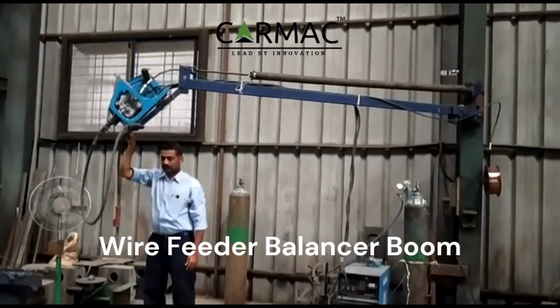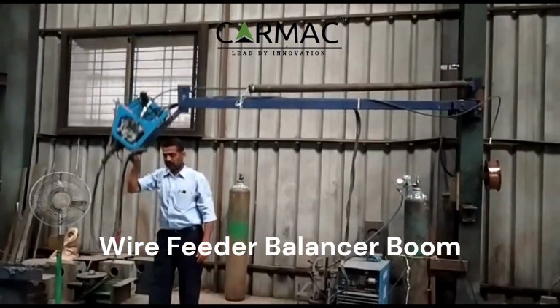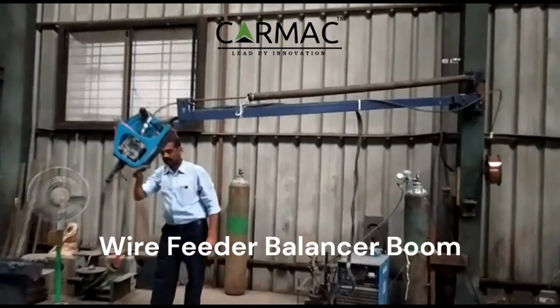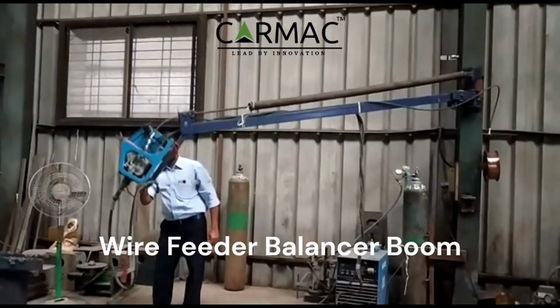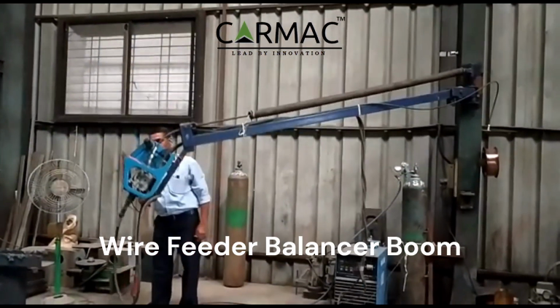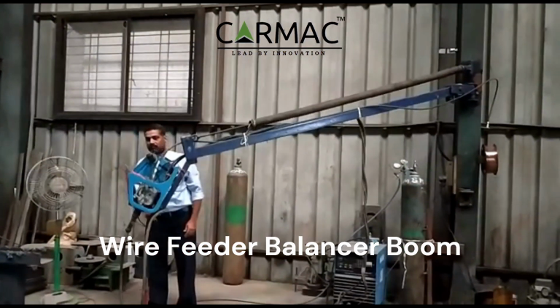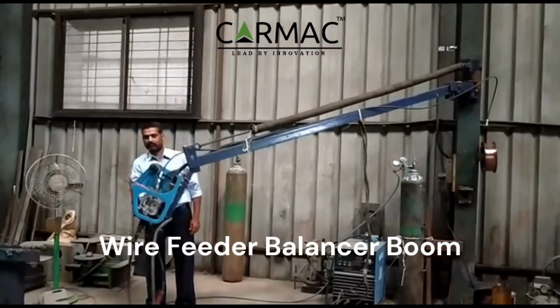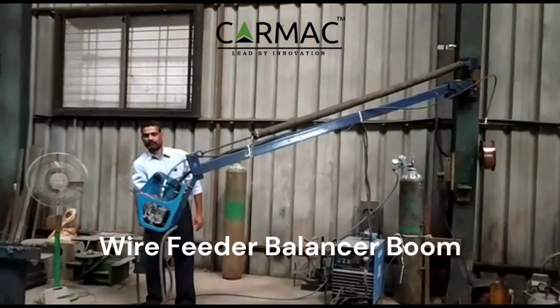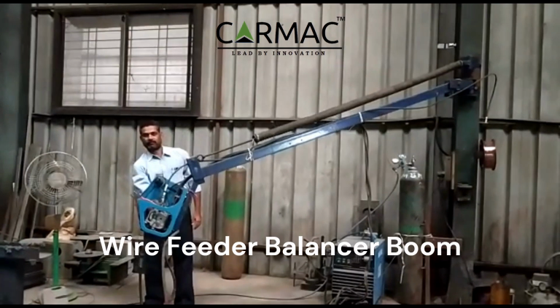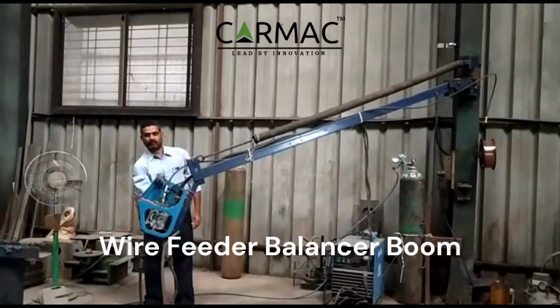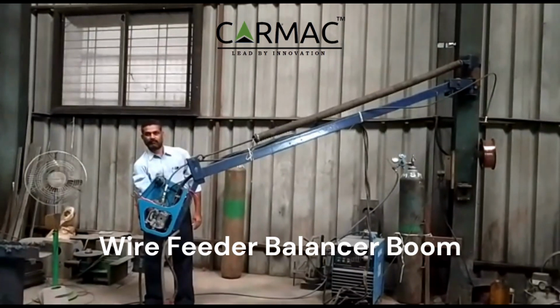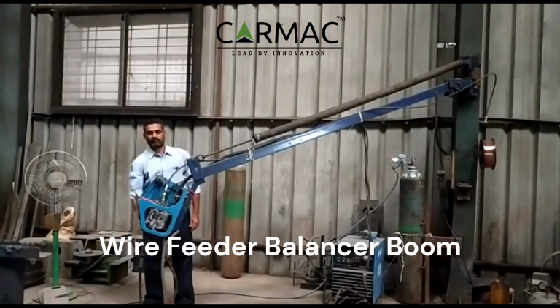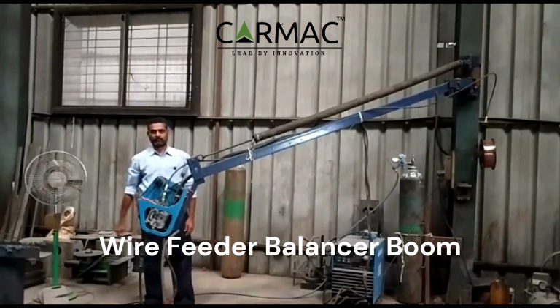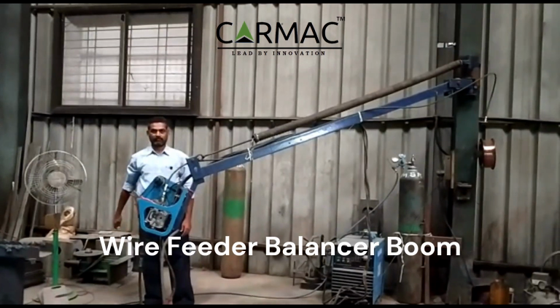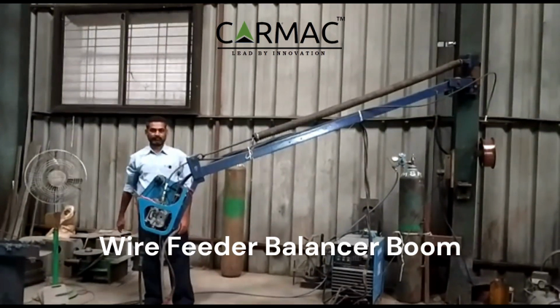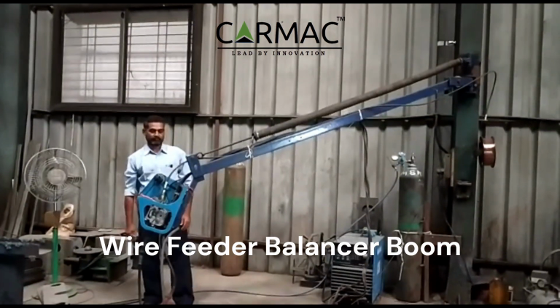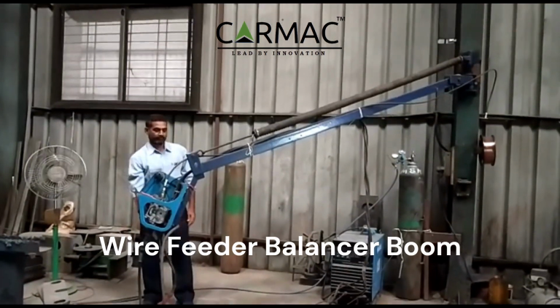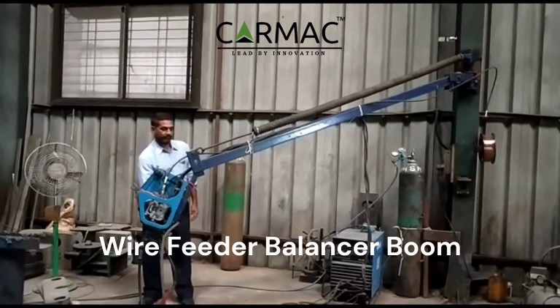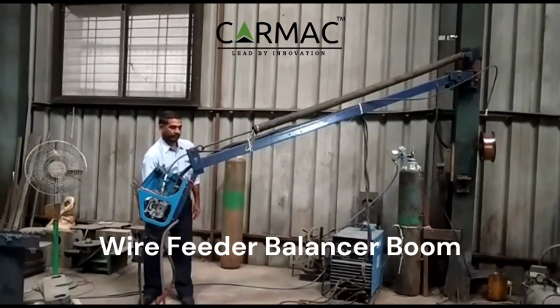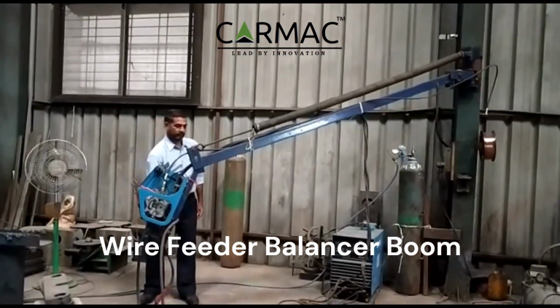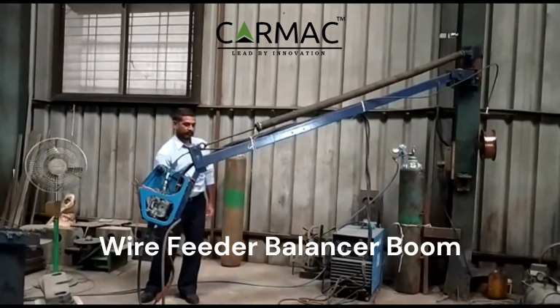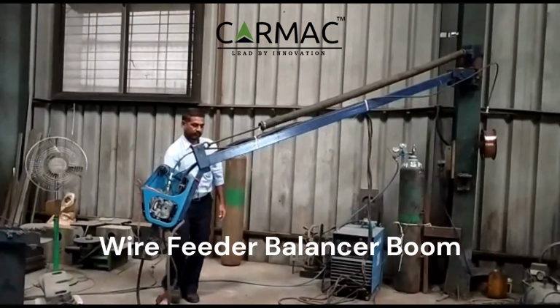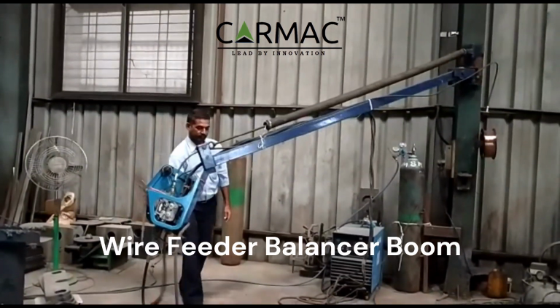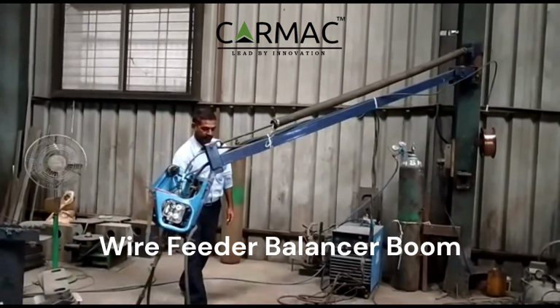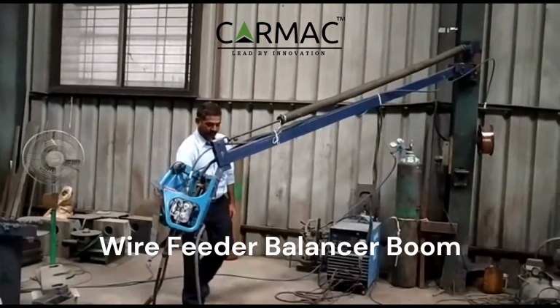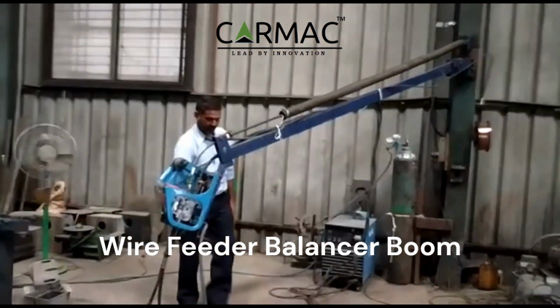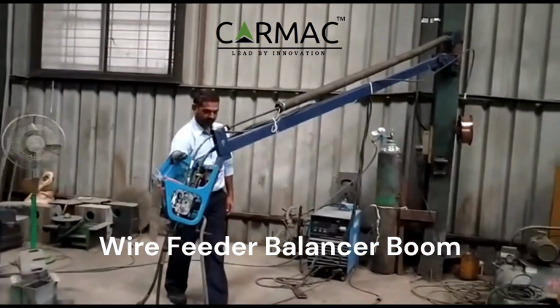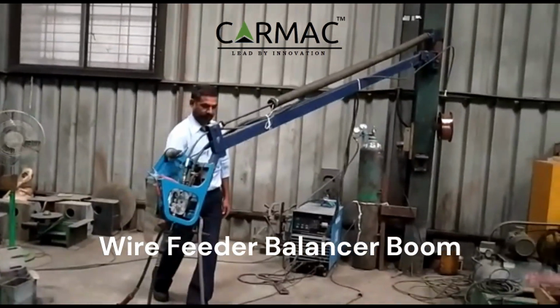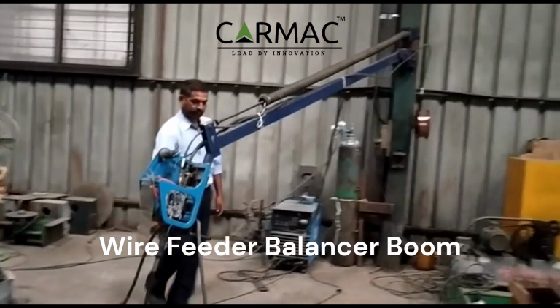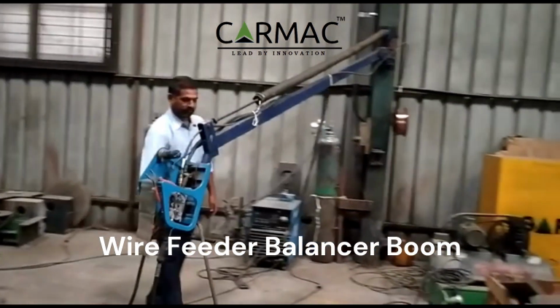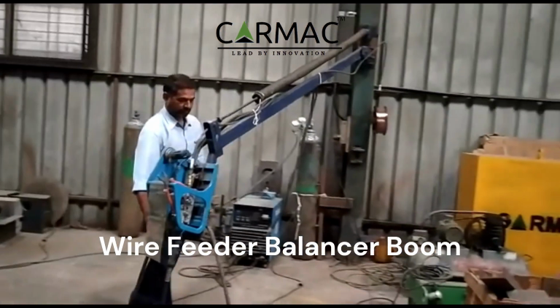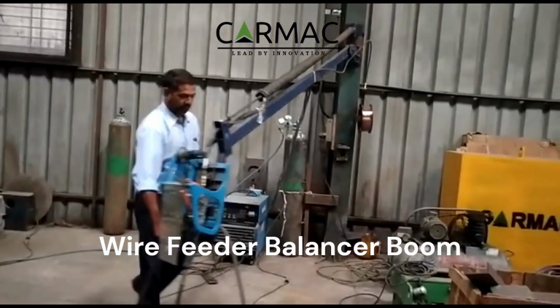This reduces the need for the welder to carry the heavy wire feeder and torch, and it also helps to prevent fatigue and injury.